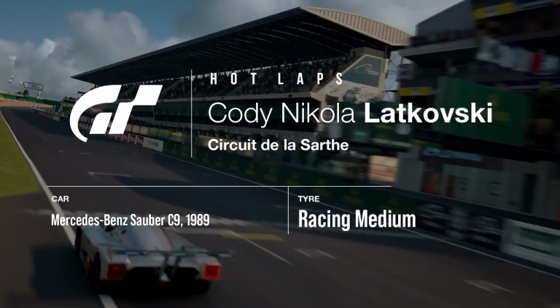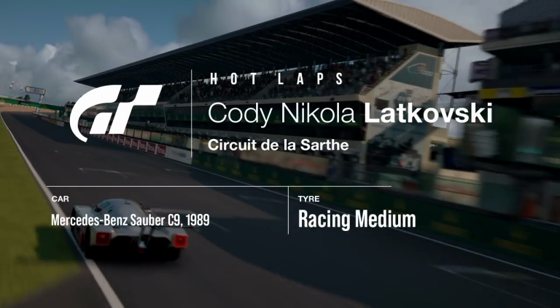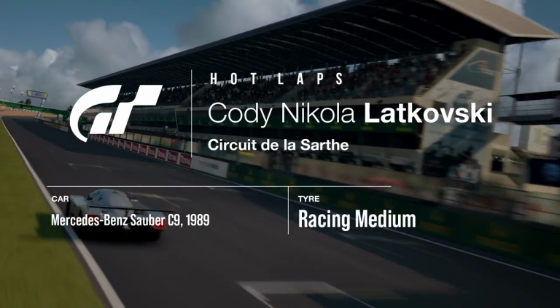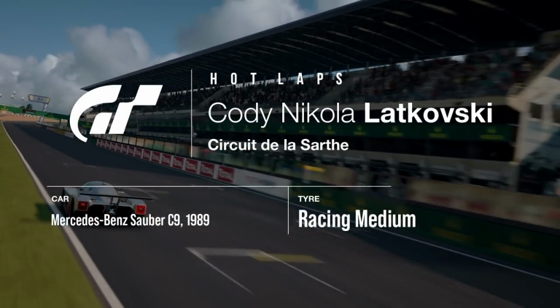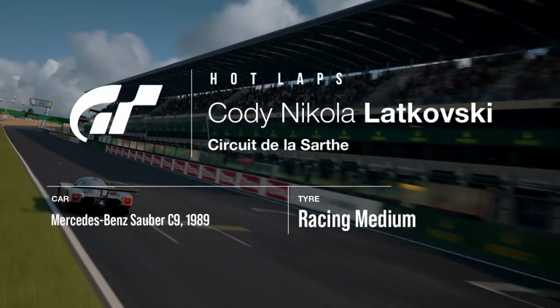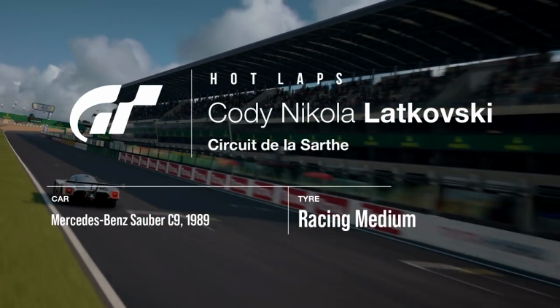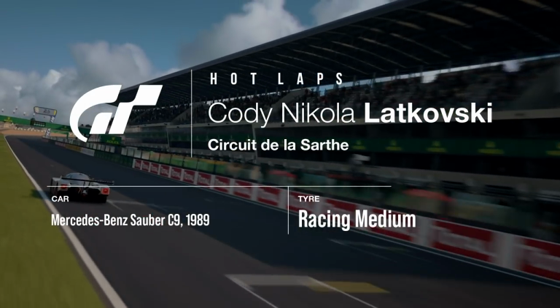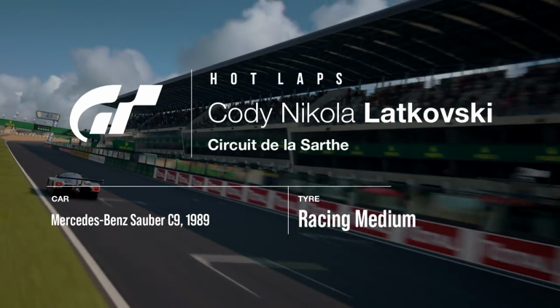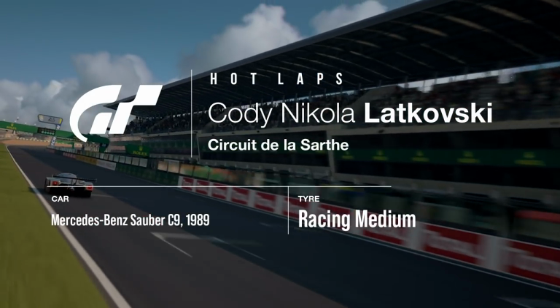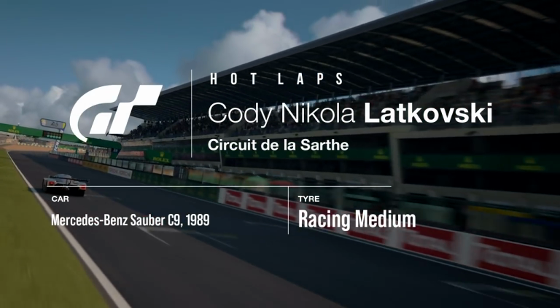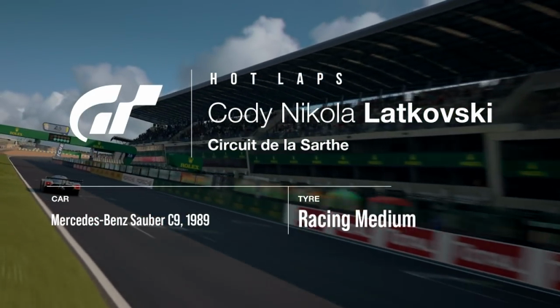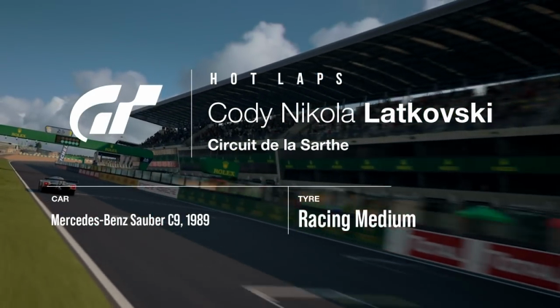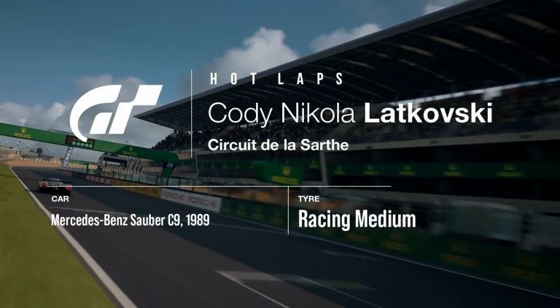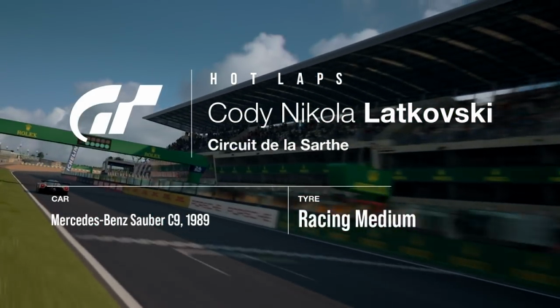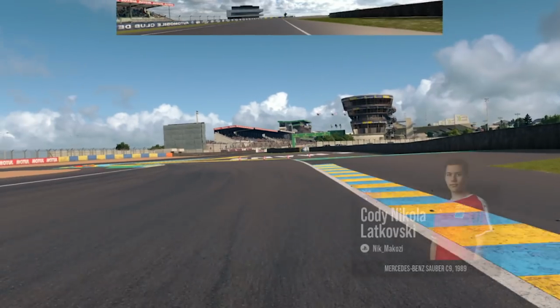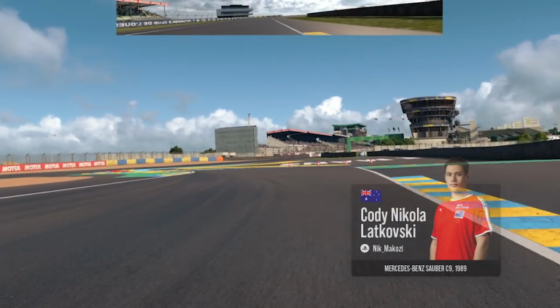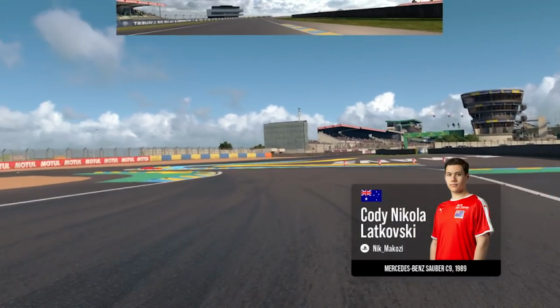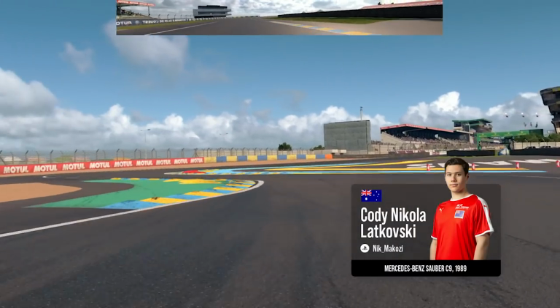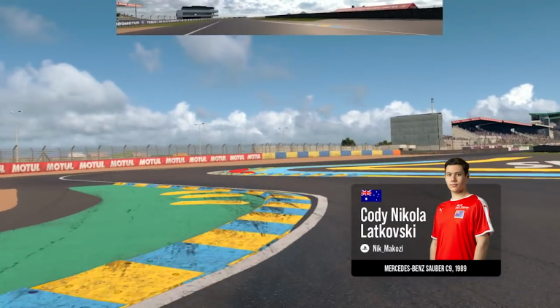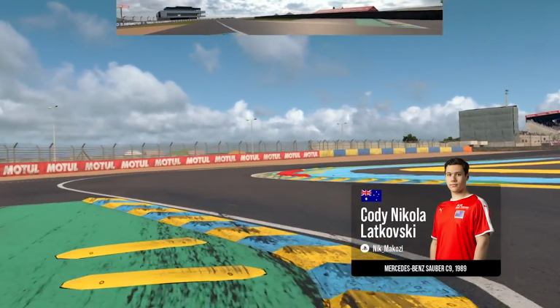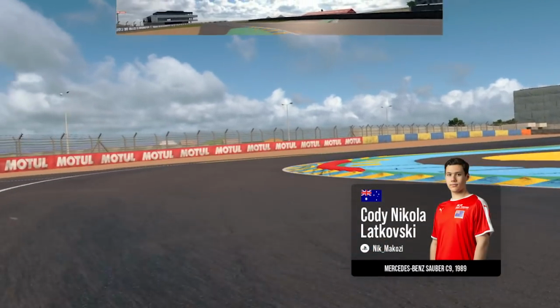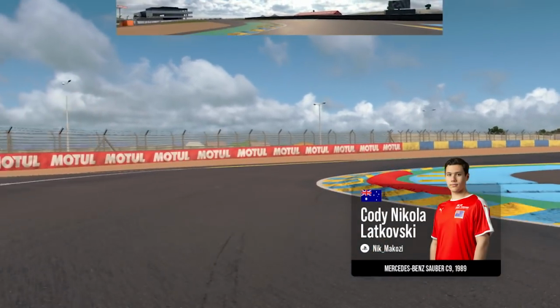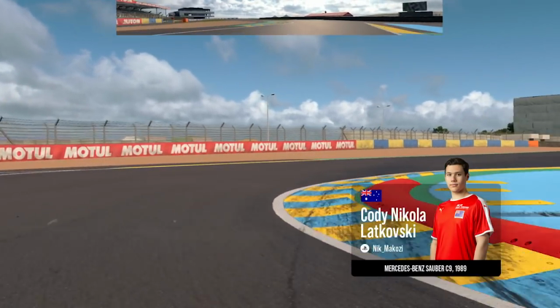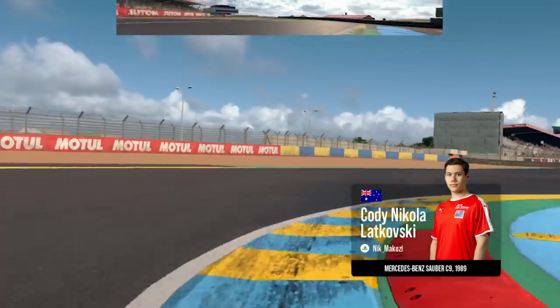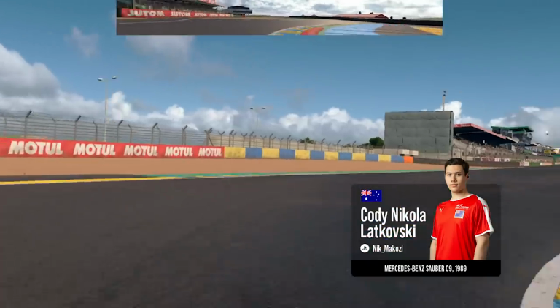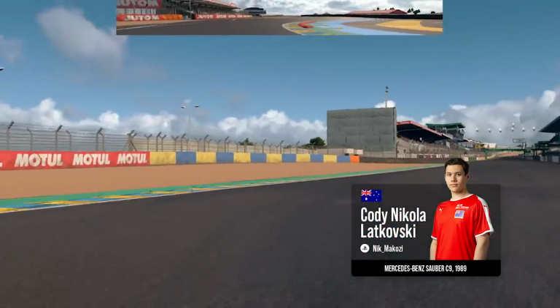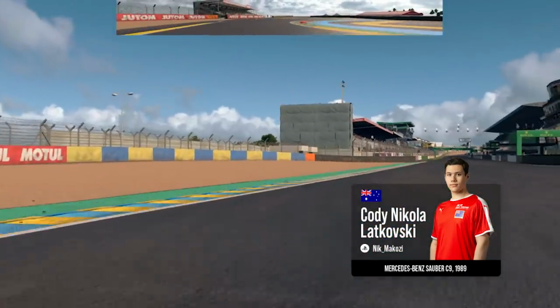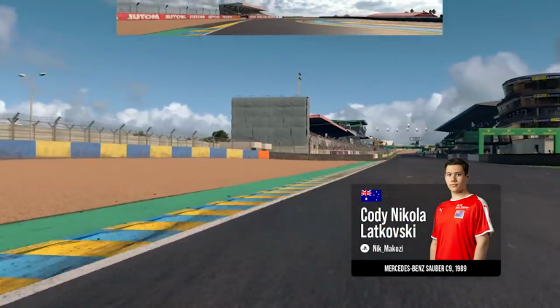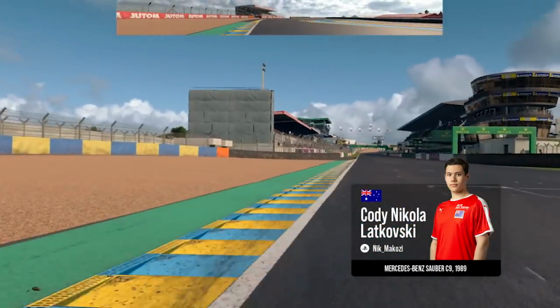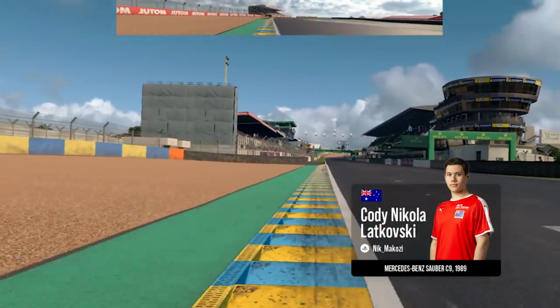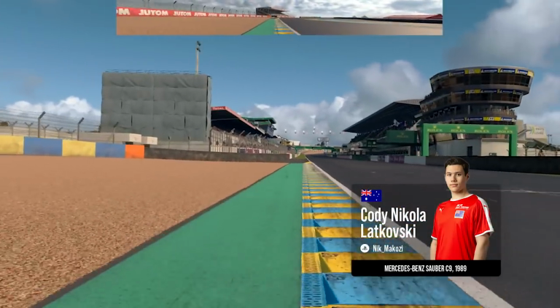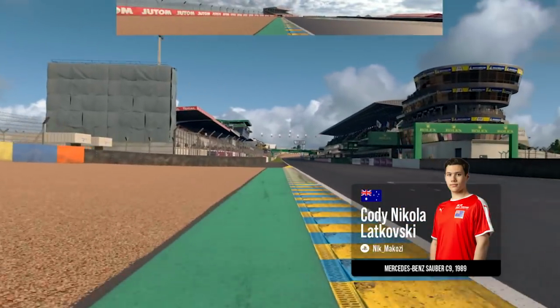Hi everyone, my name is Ko Nikola Kowski, and today I'm going to show you a lap around Circuit de la Sarthe from the Mercedes-Benz Sauber C9.